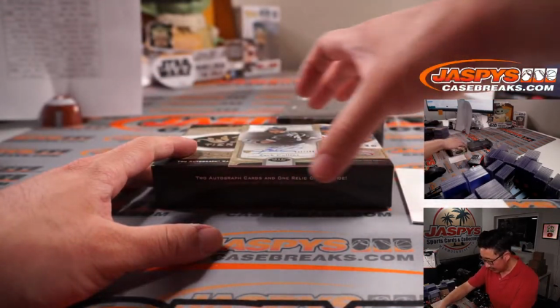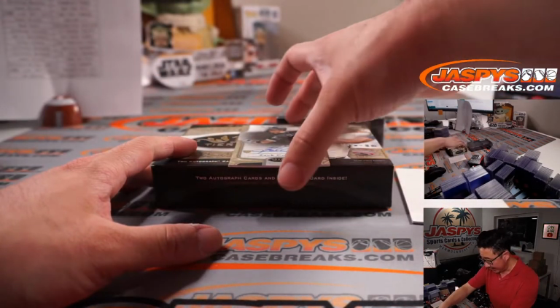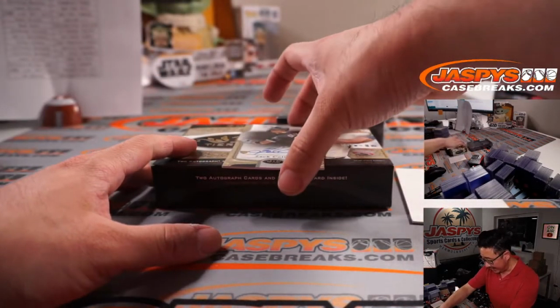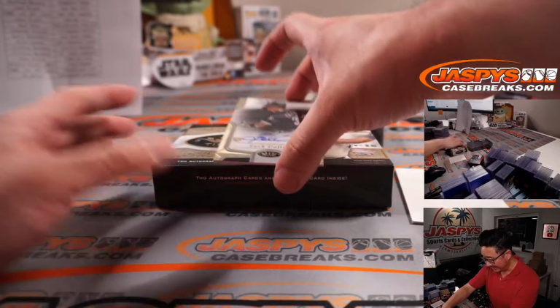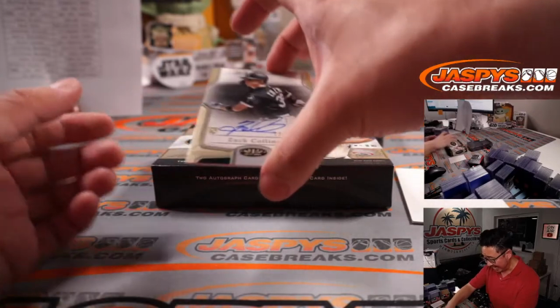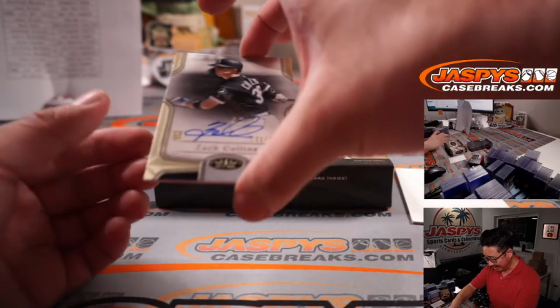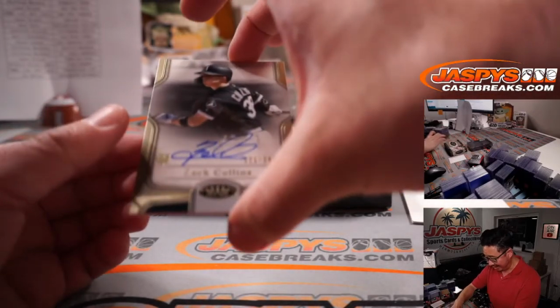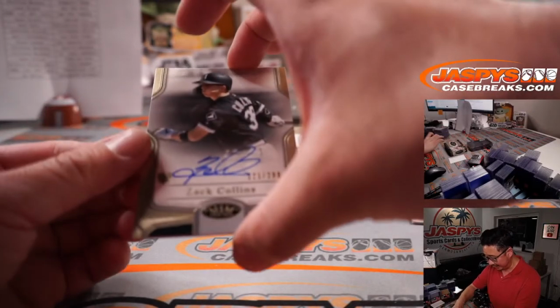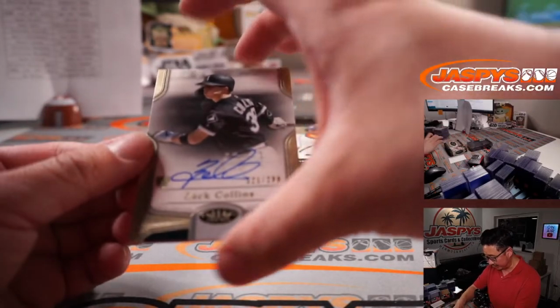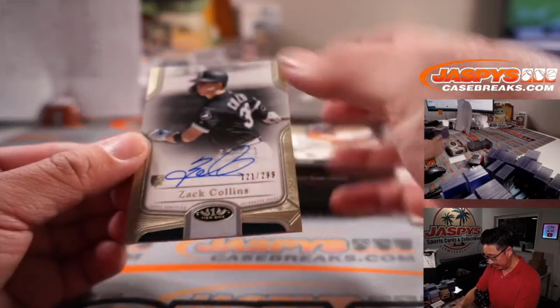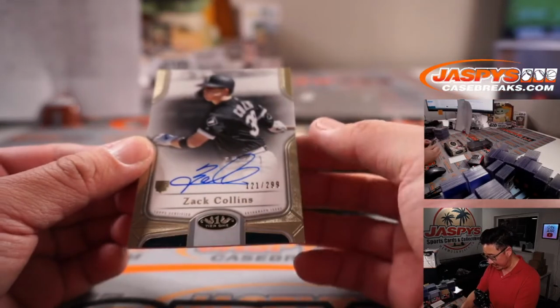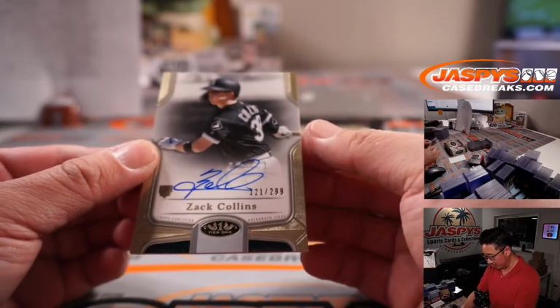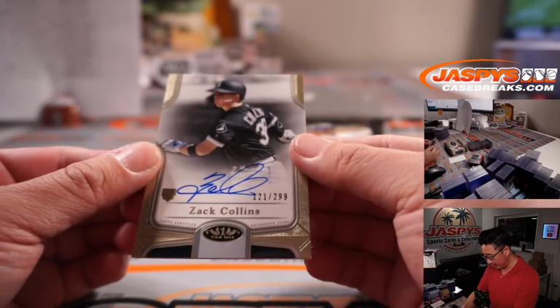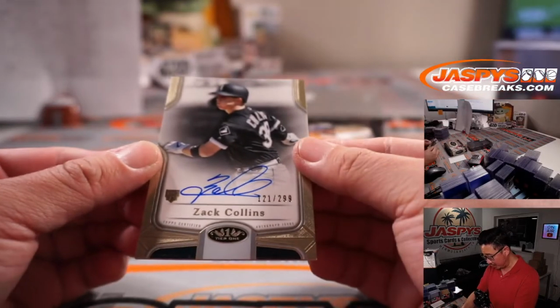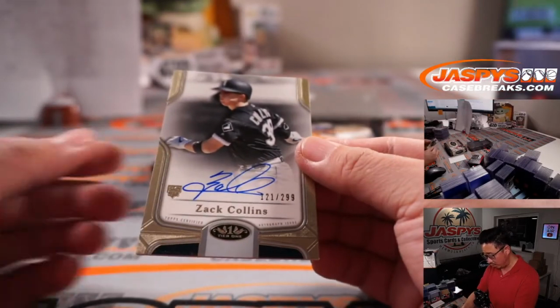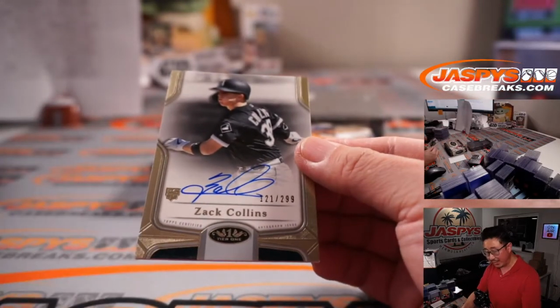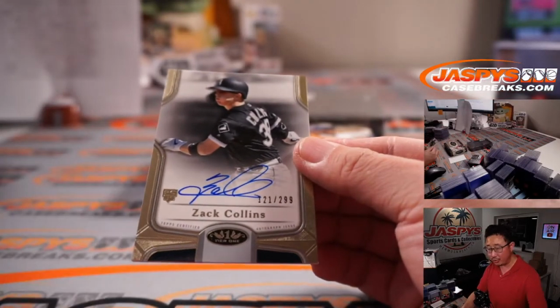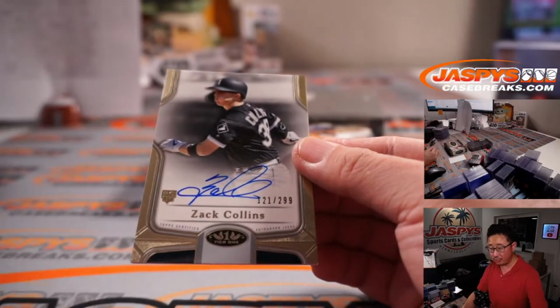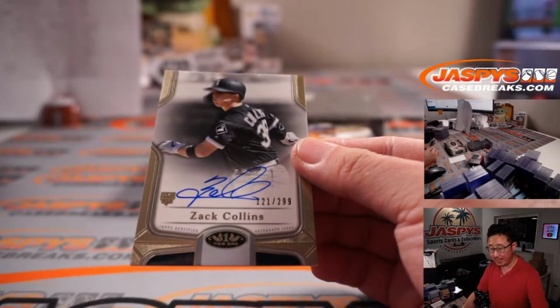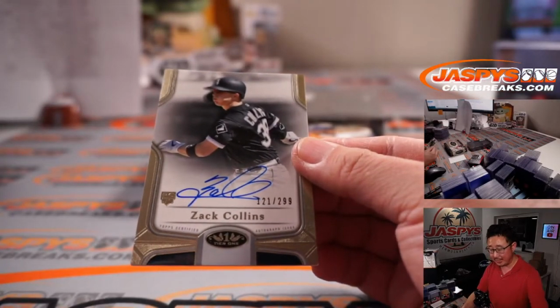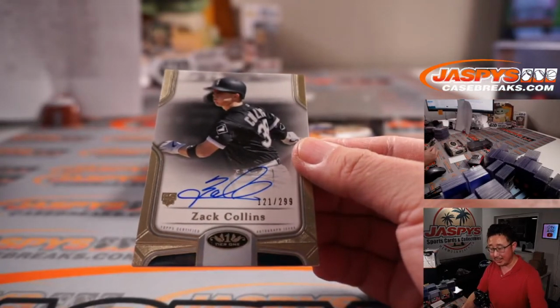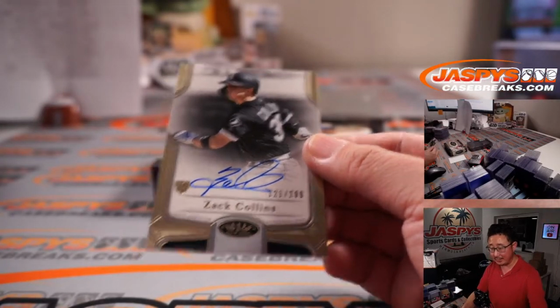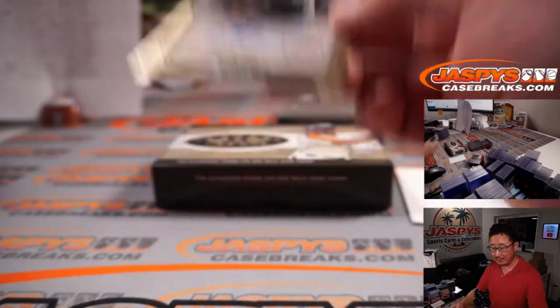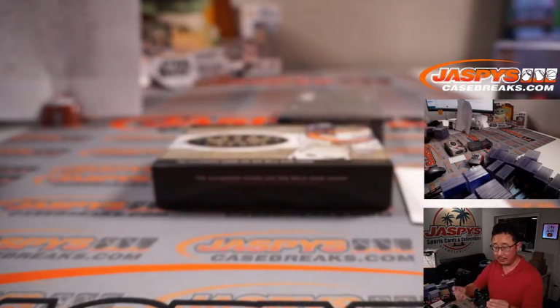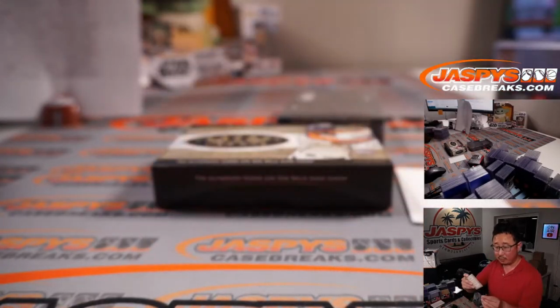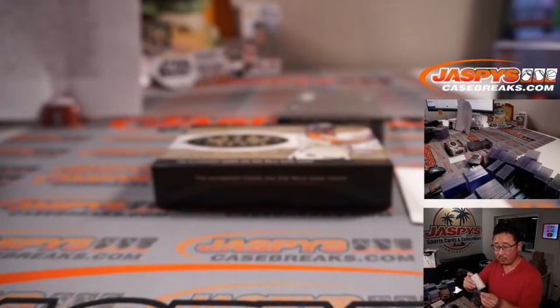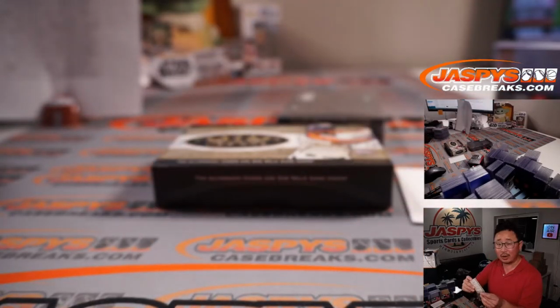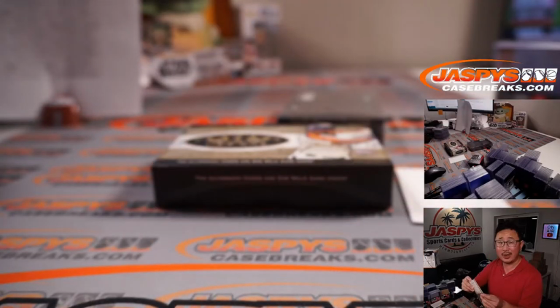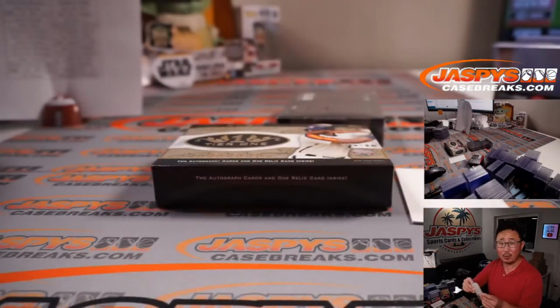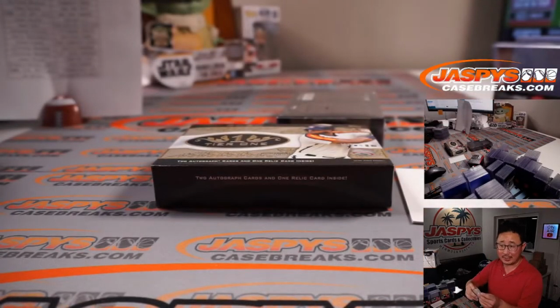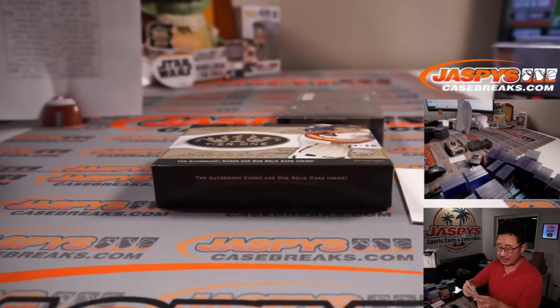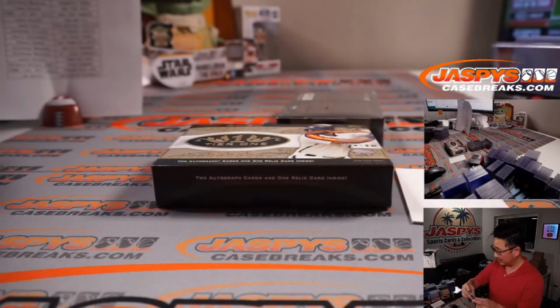And a Zach Collins rookie auto, 121 out of 299, for Mark and the White Sox.